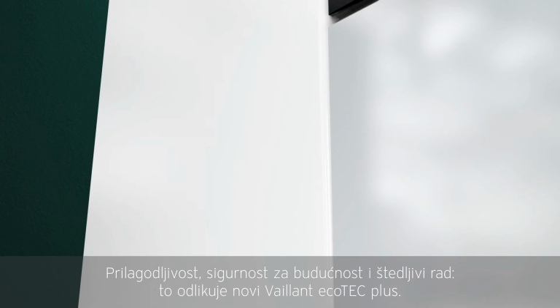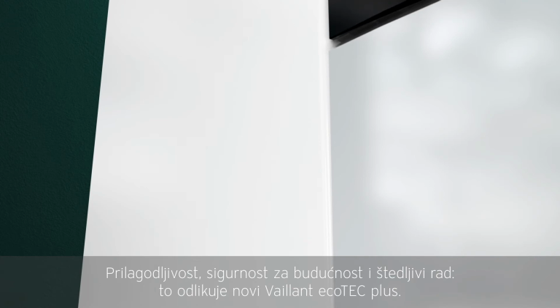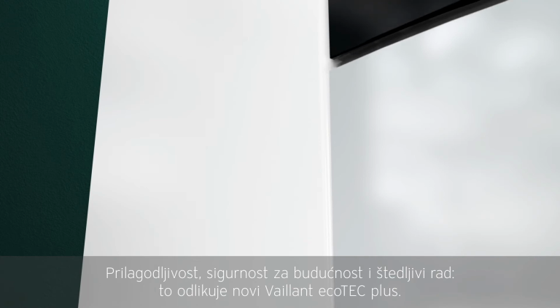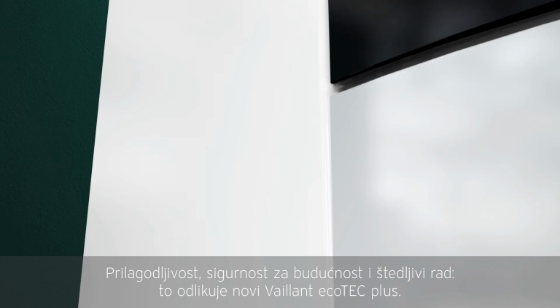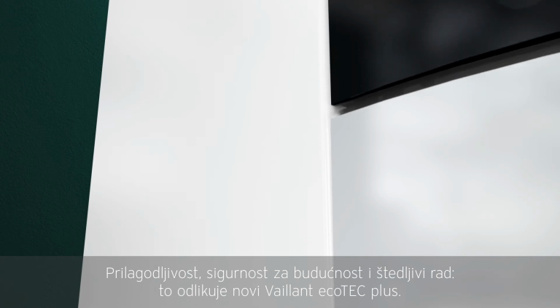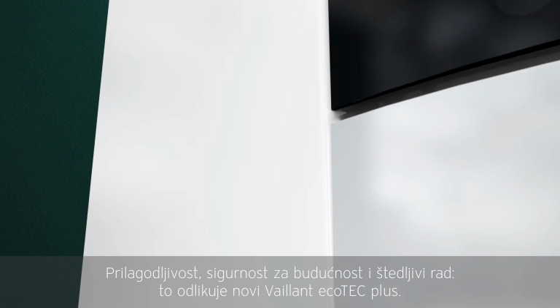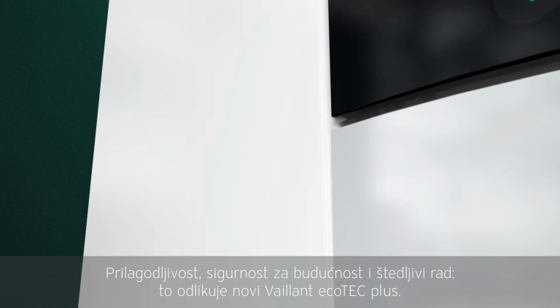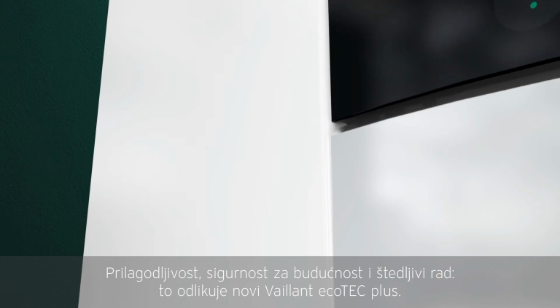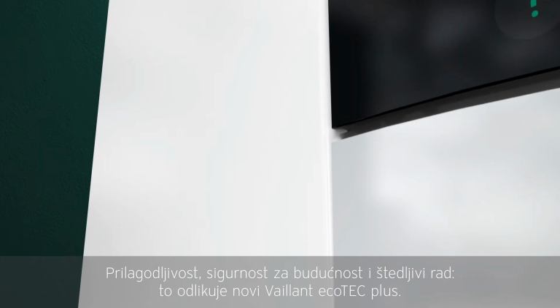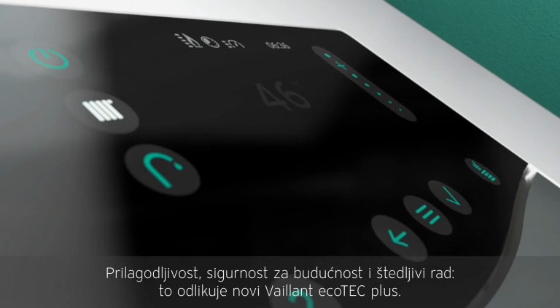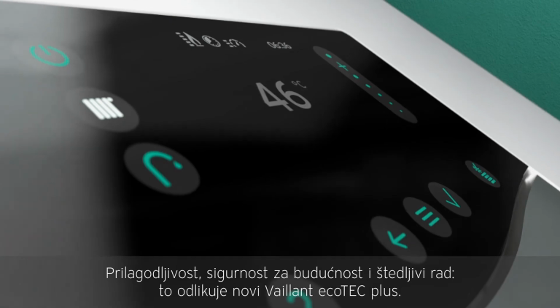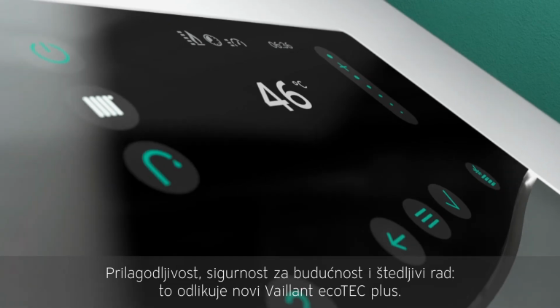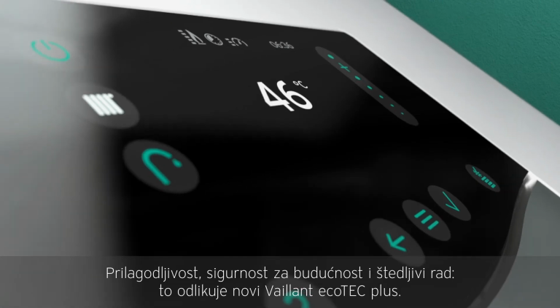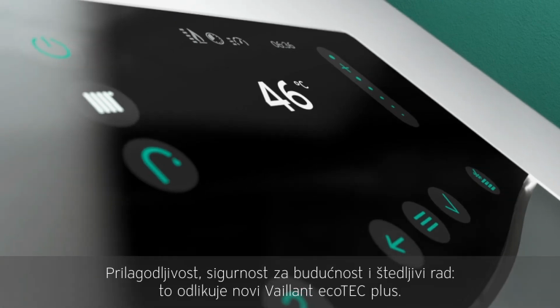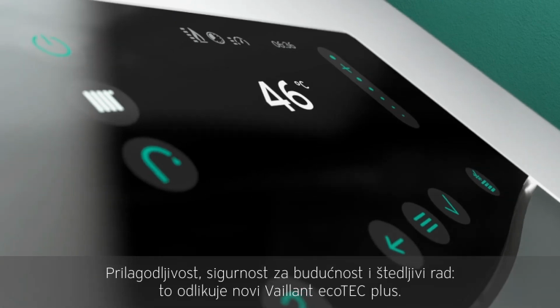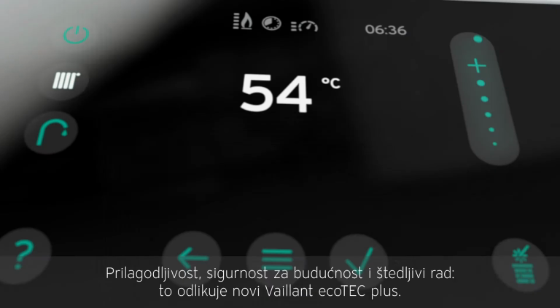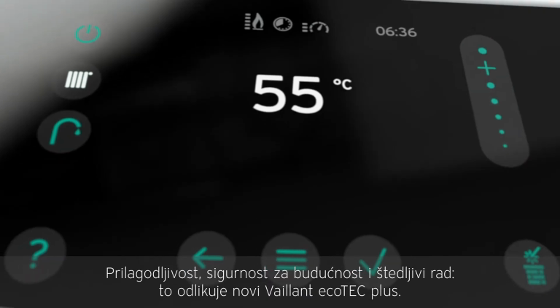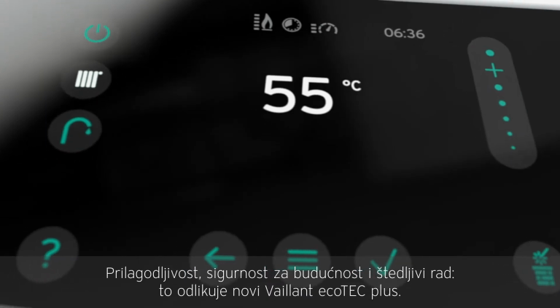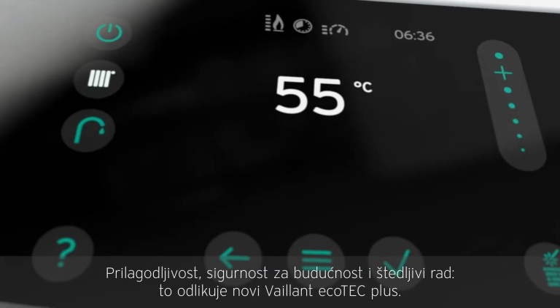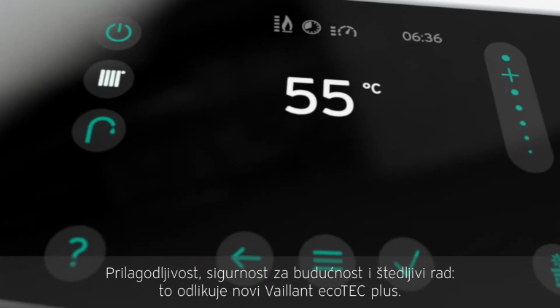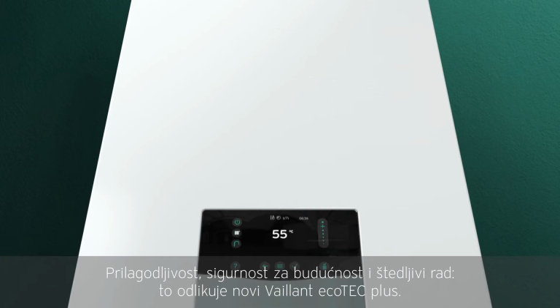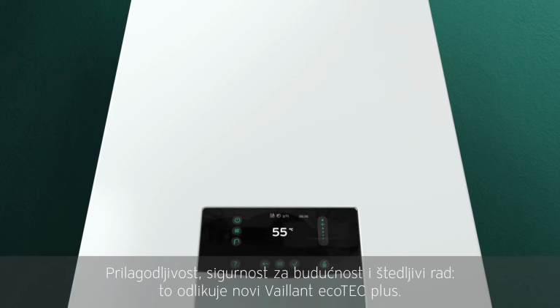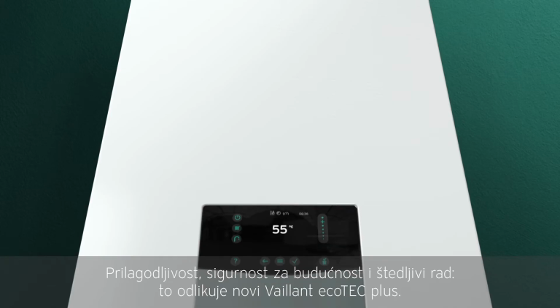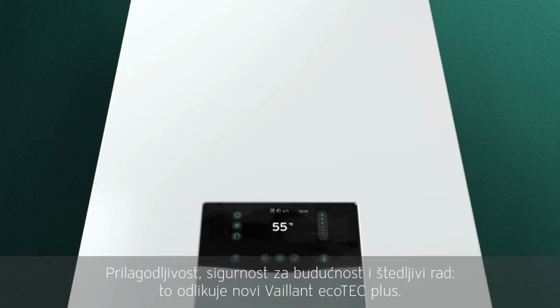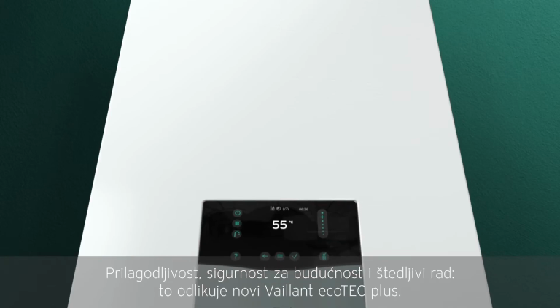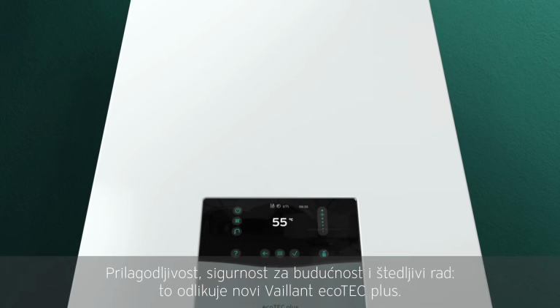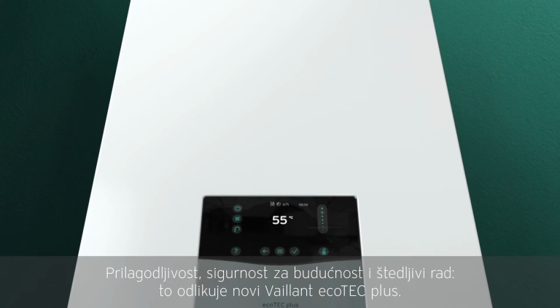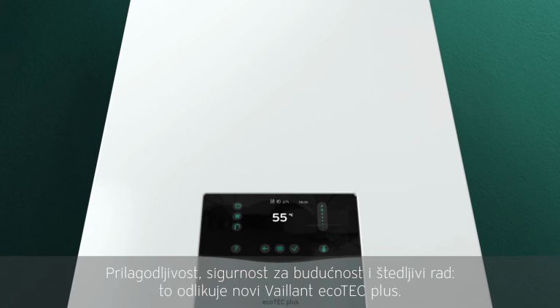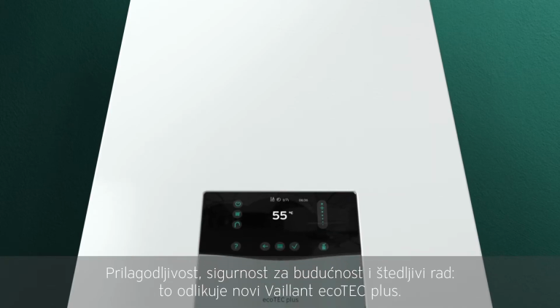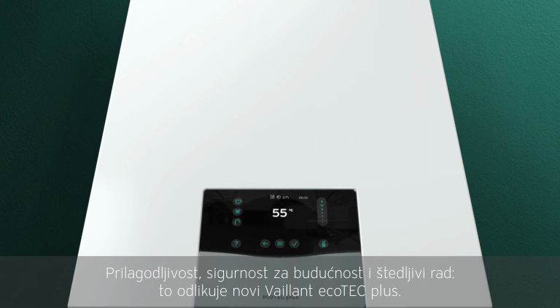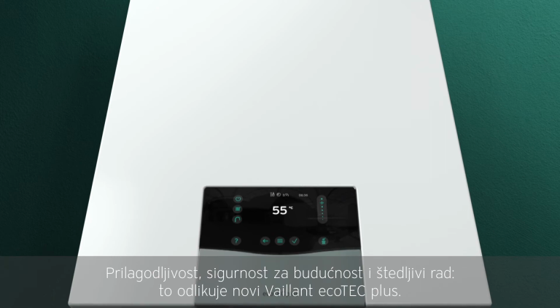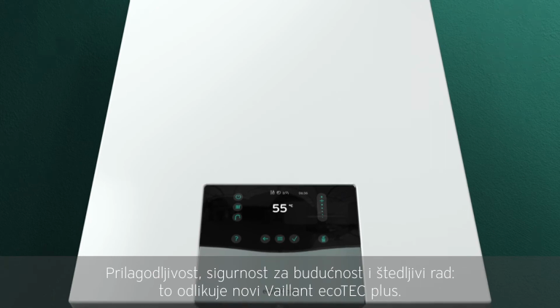Adaptability, future readiness and energy saving. That's the new Veyland Ecotec Plus.